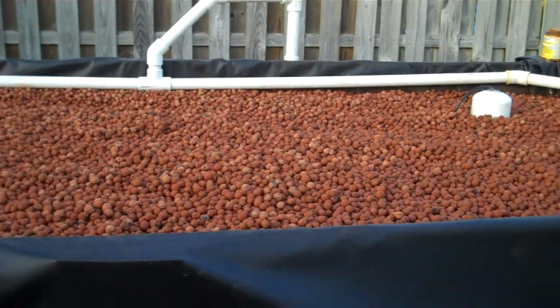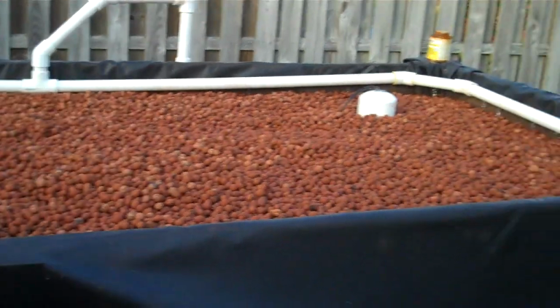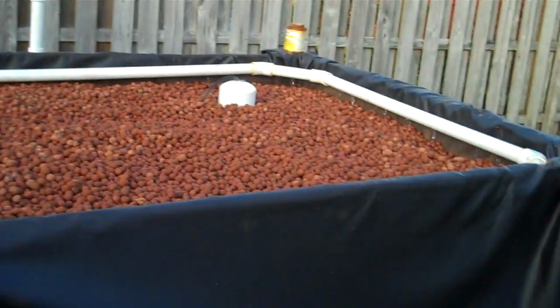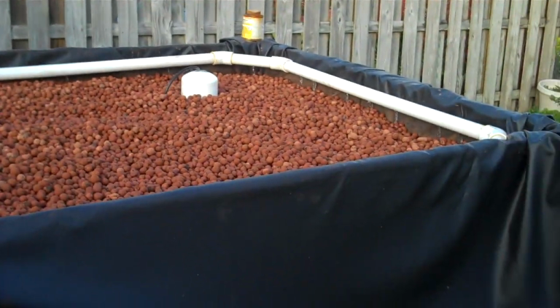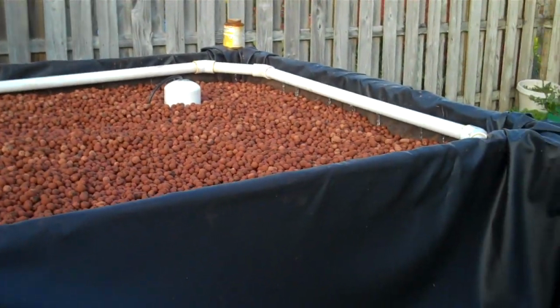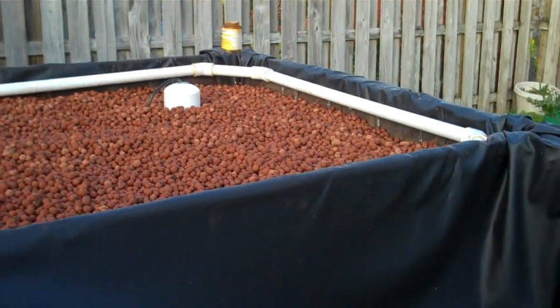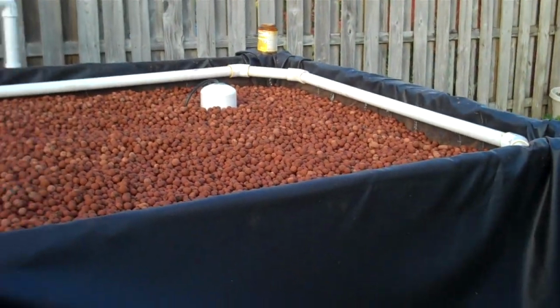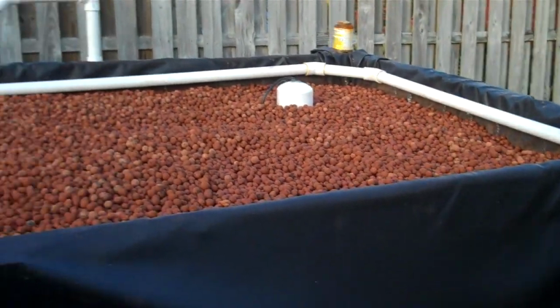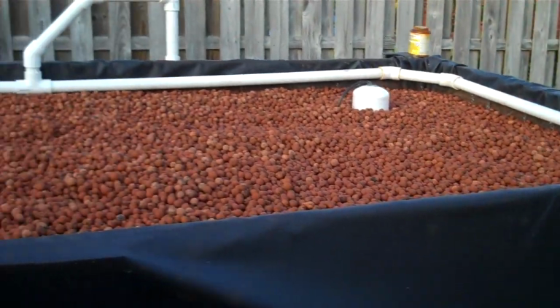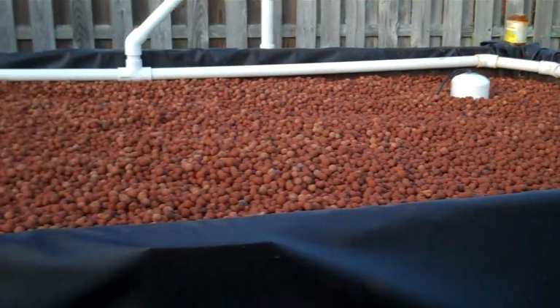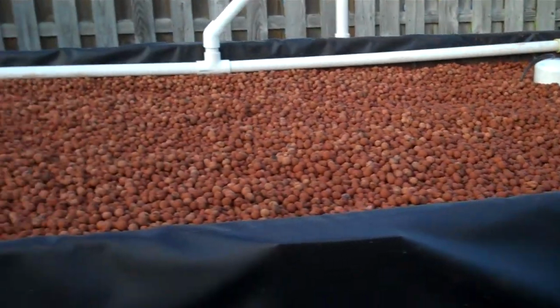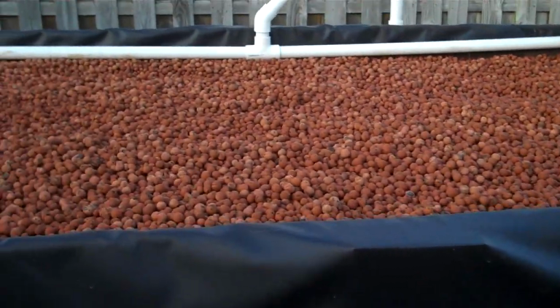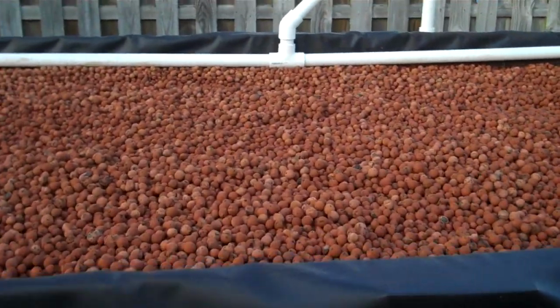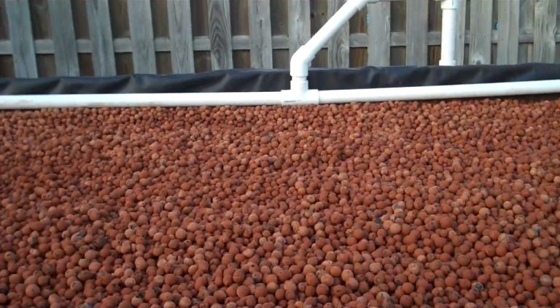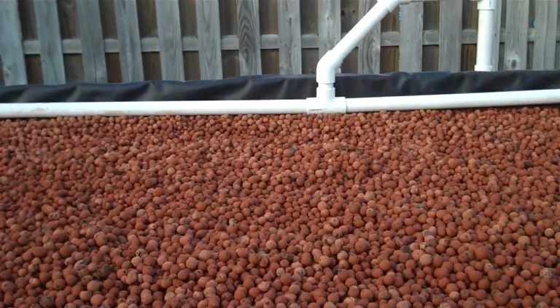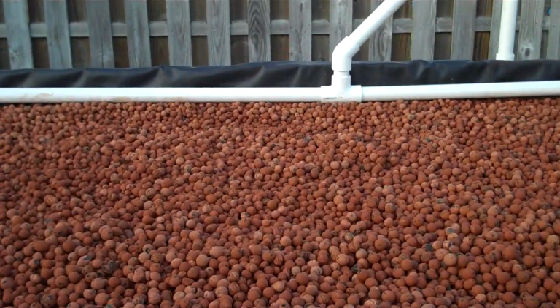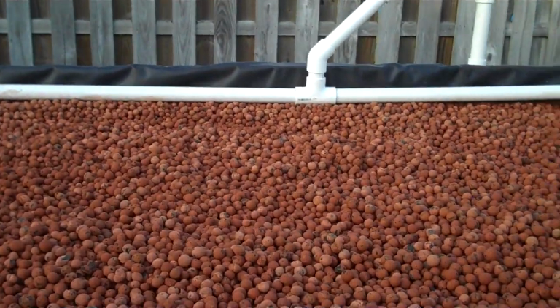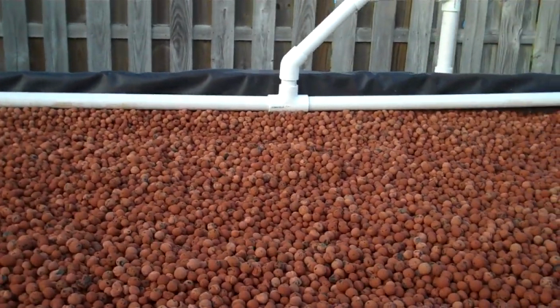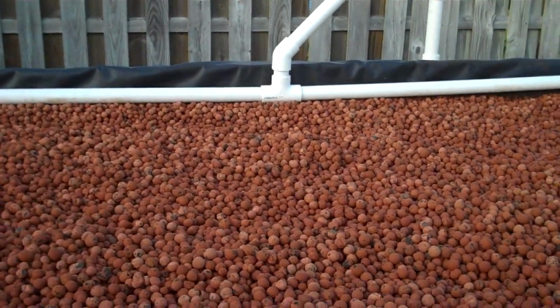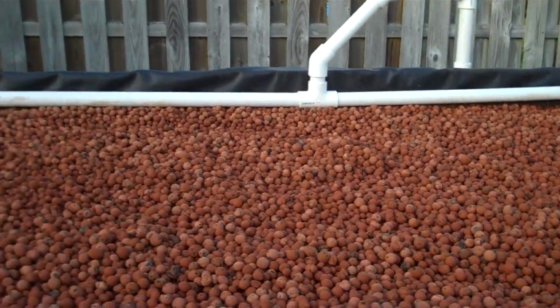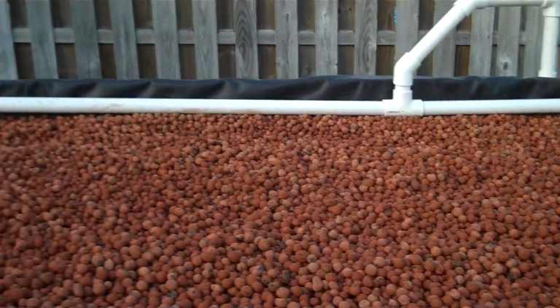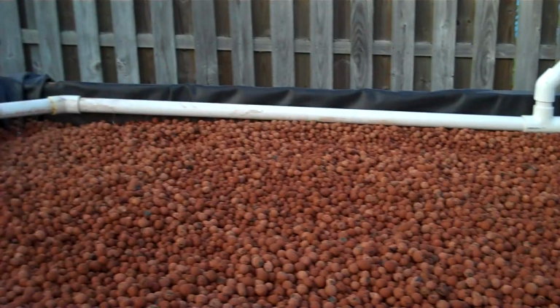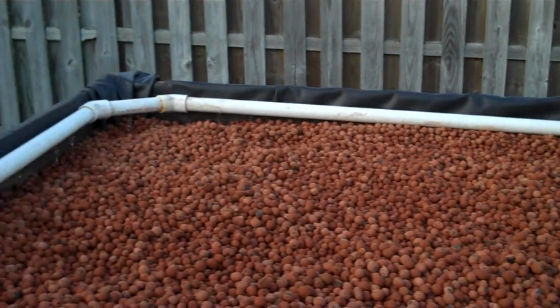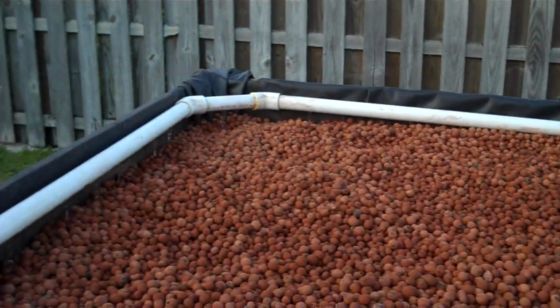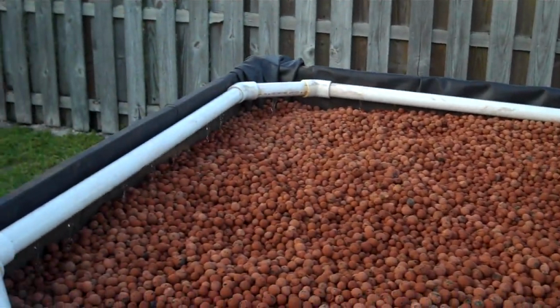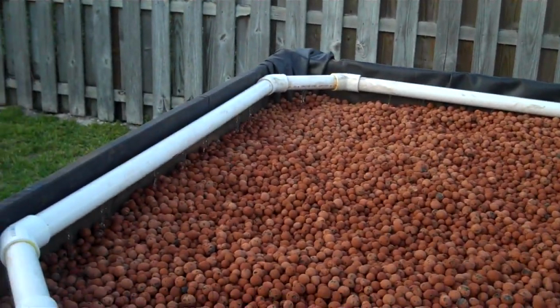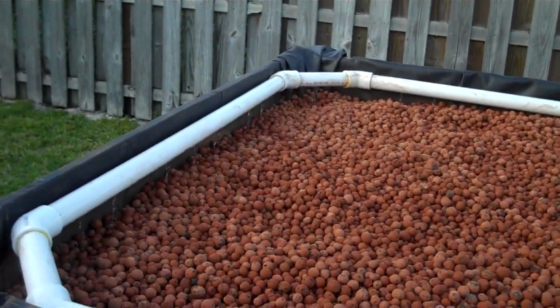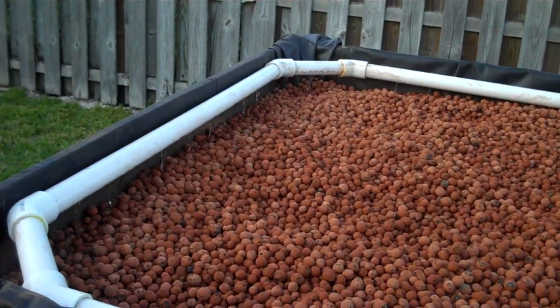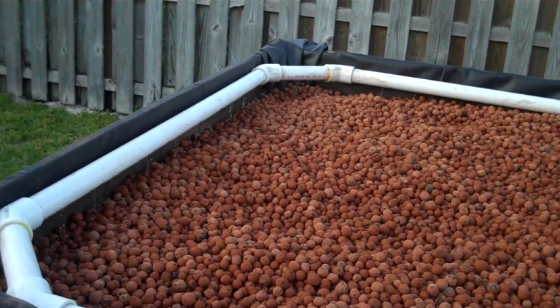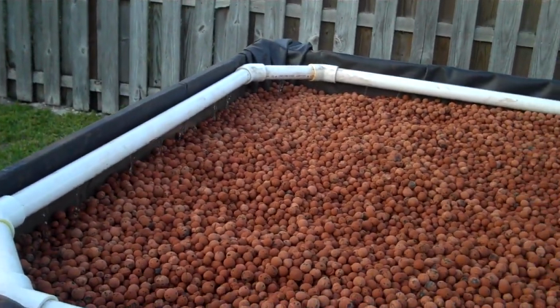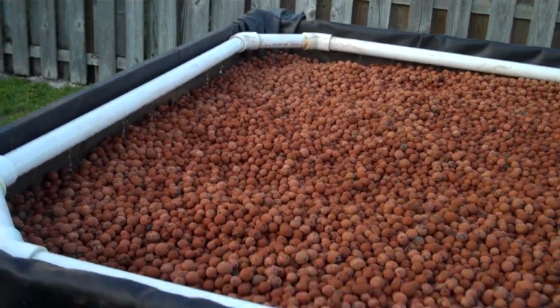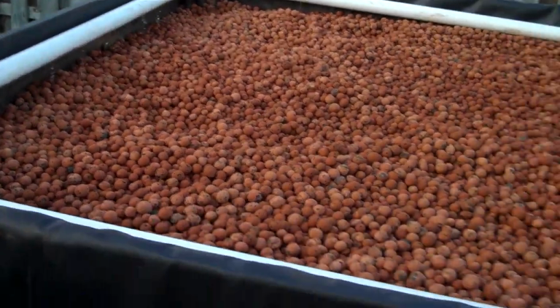So there you go, it is complete. Hopefully, like I said, I can get some plants in here and we'll see how it goes.